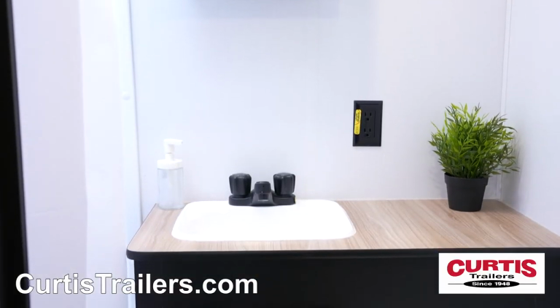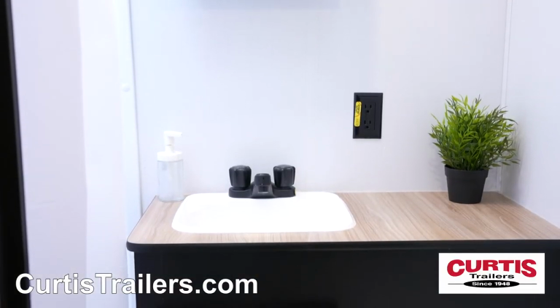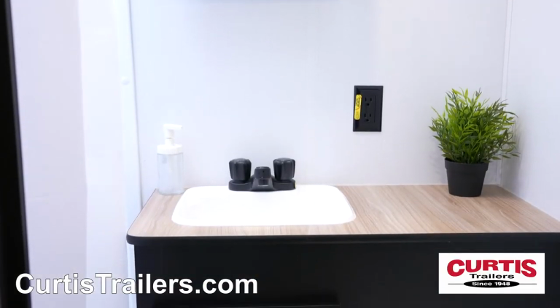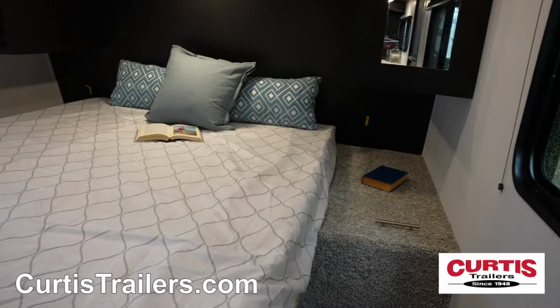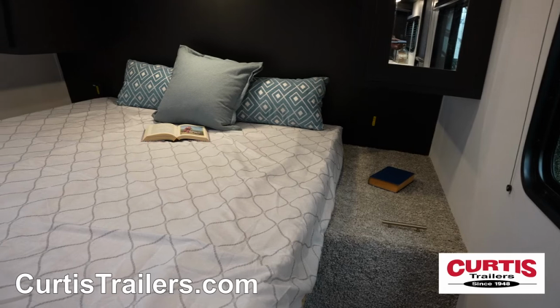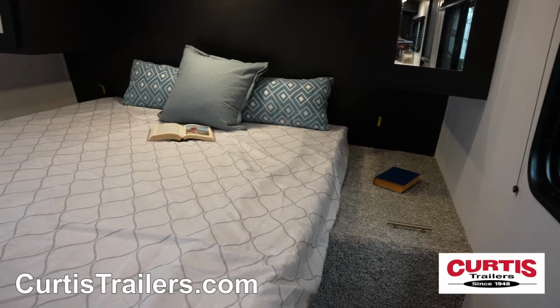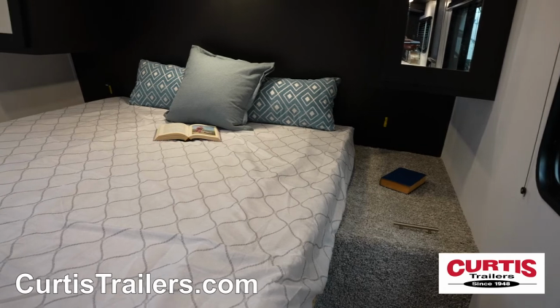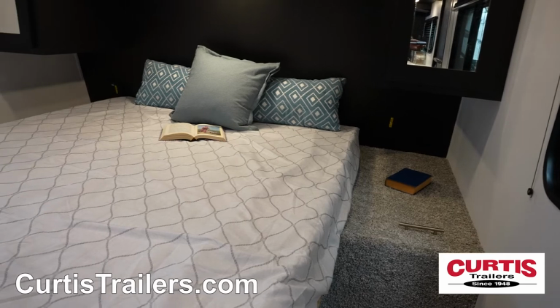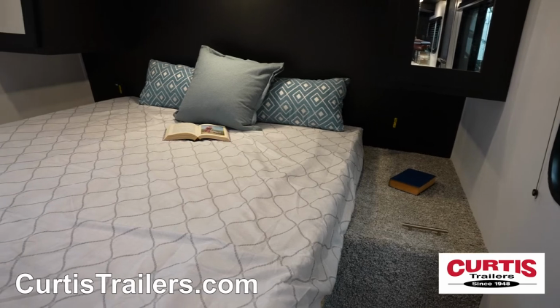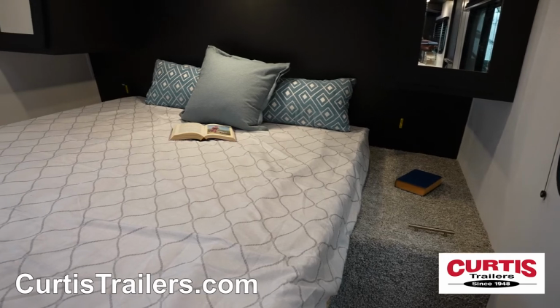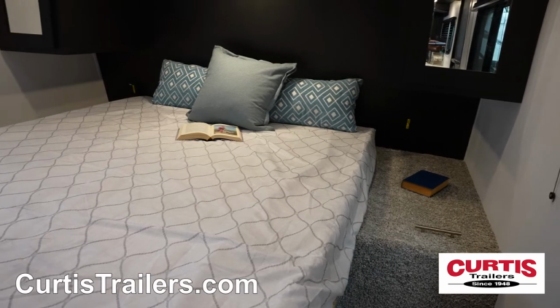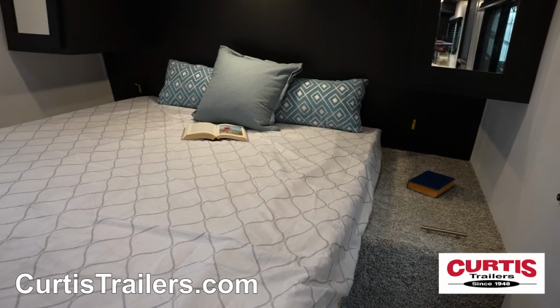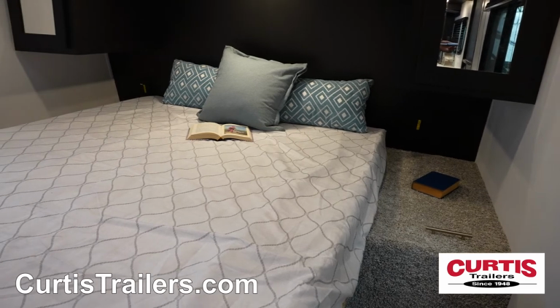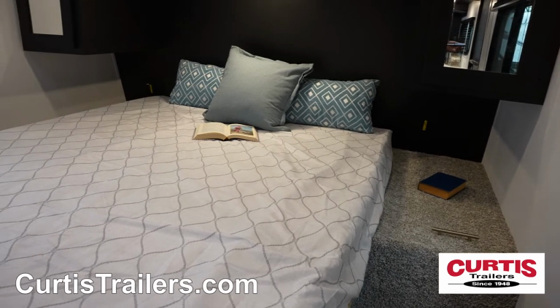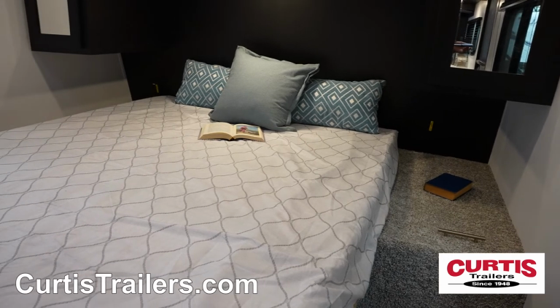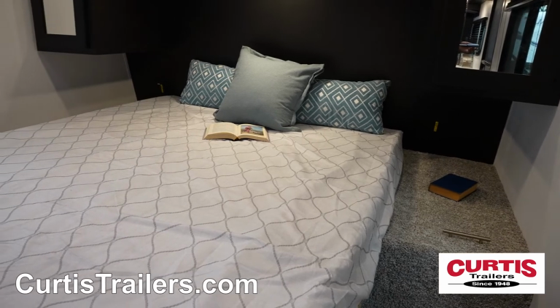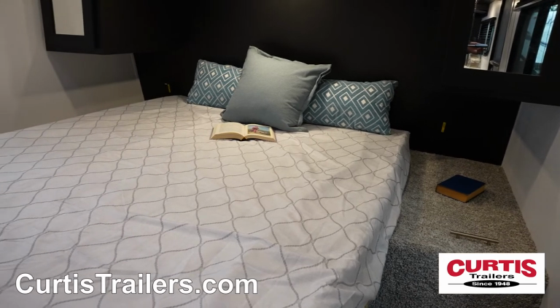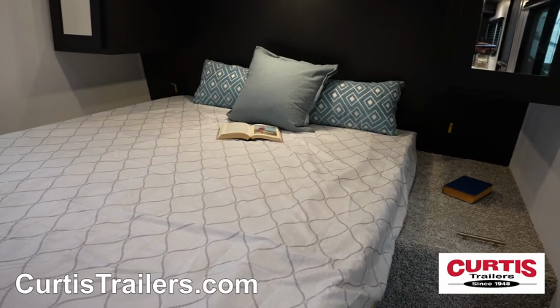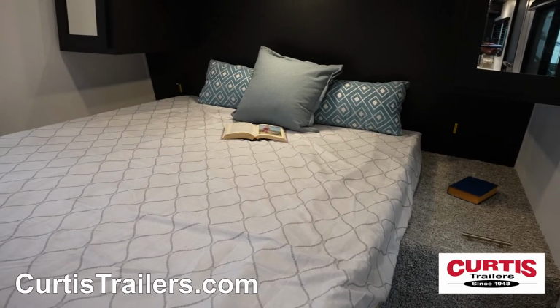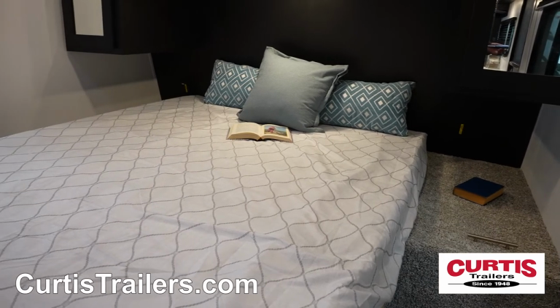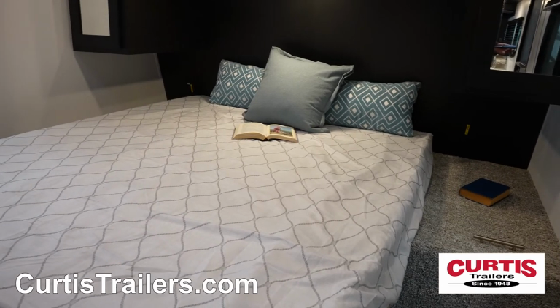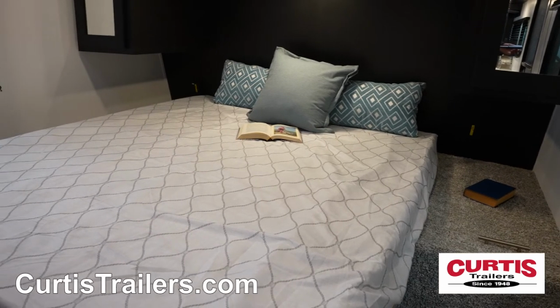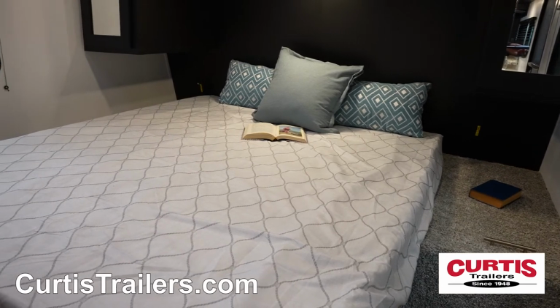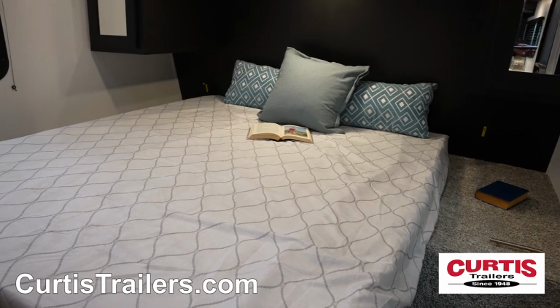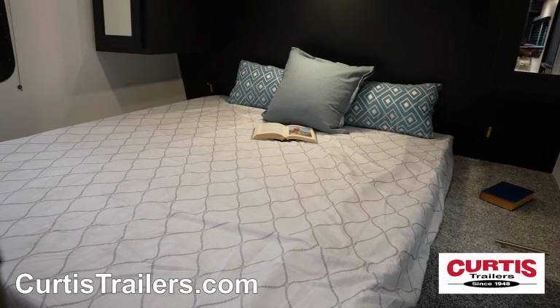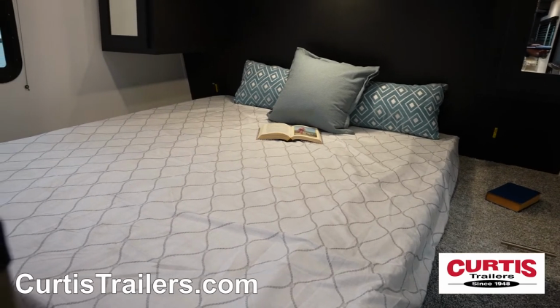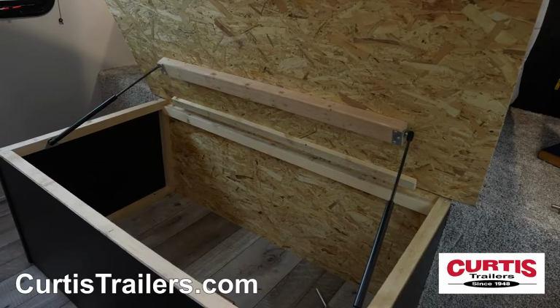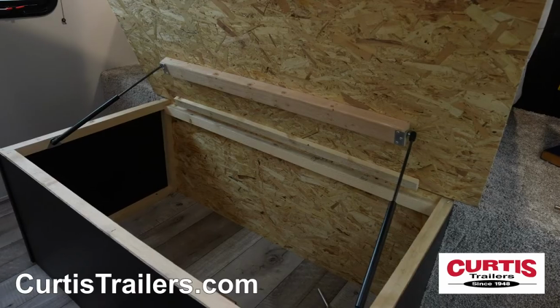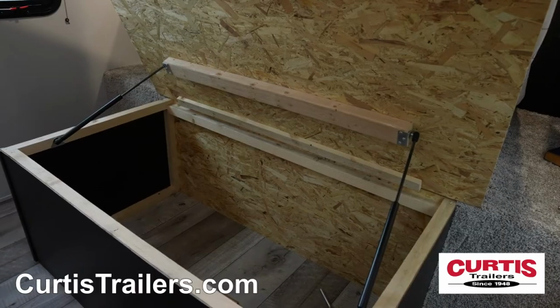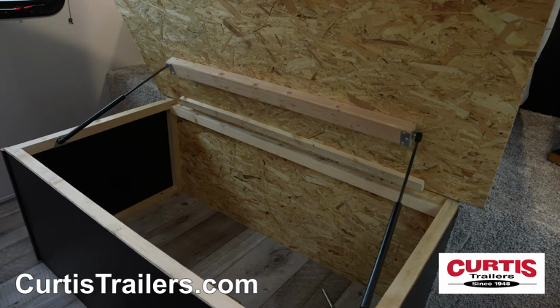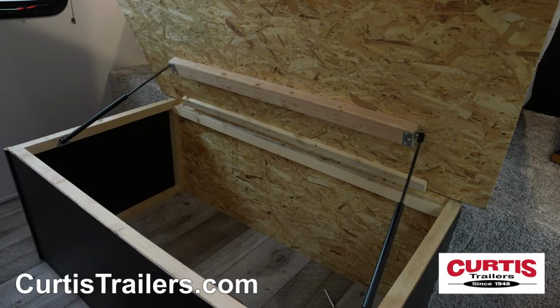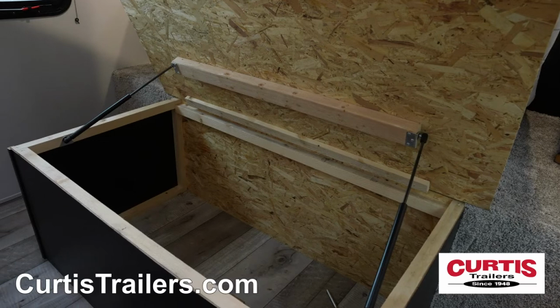You'll feel right at home on the master bedroom's queen-size mattress with mirrored cabinets and underbed storage.